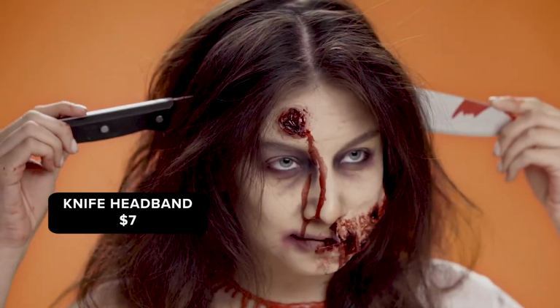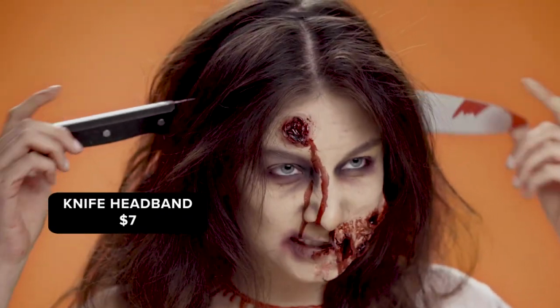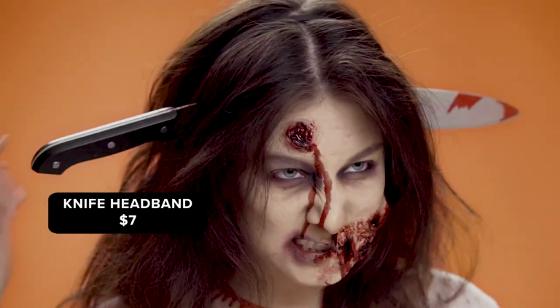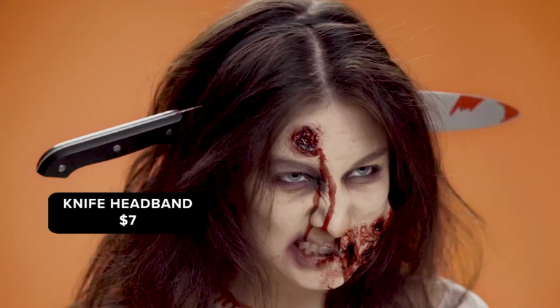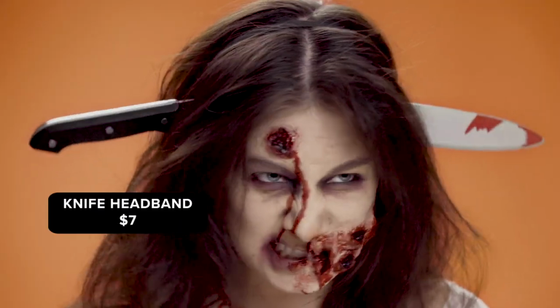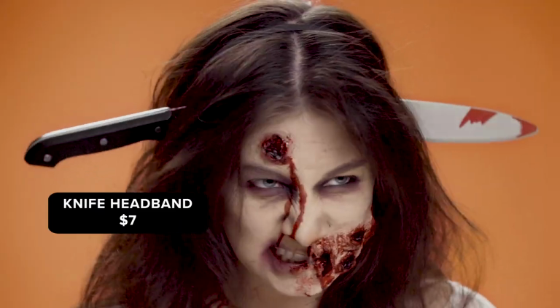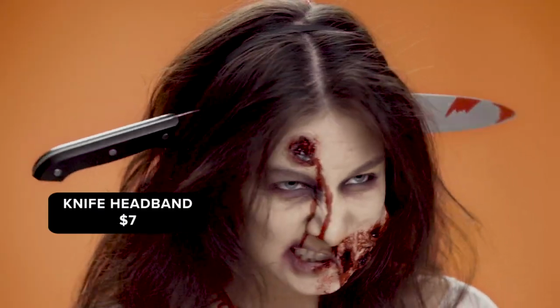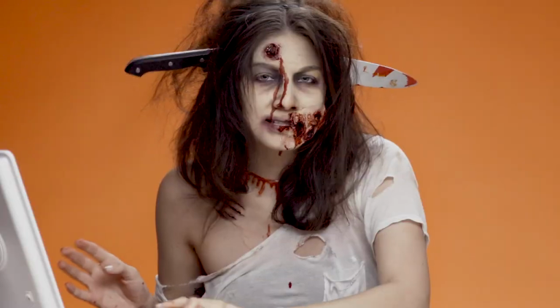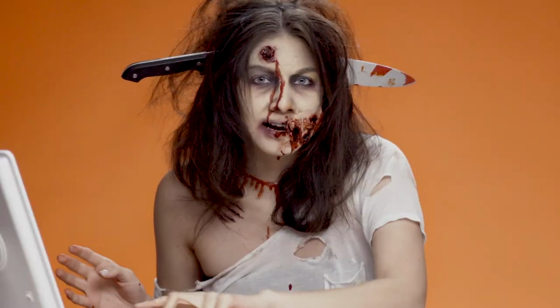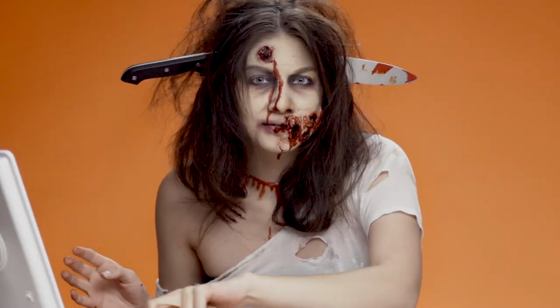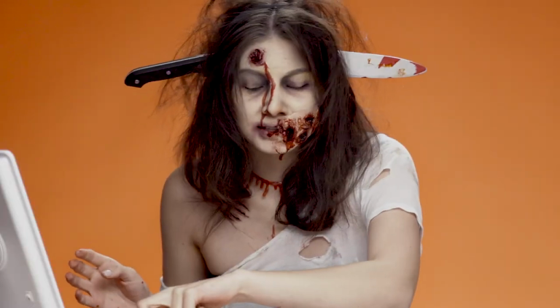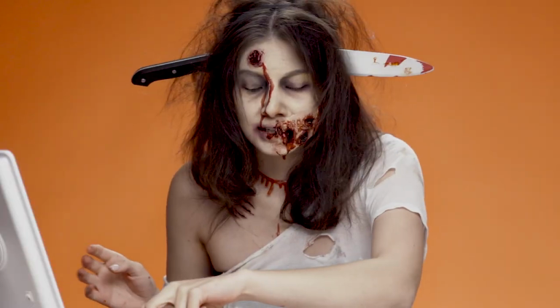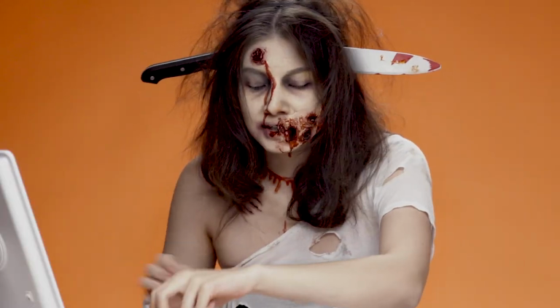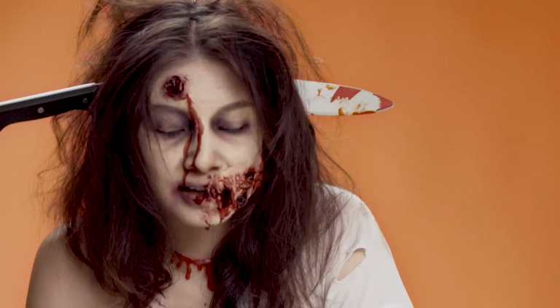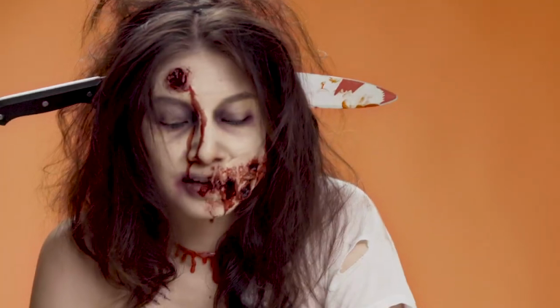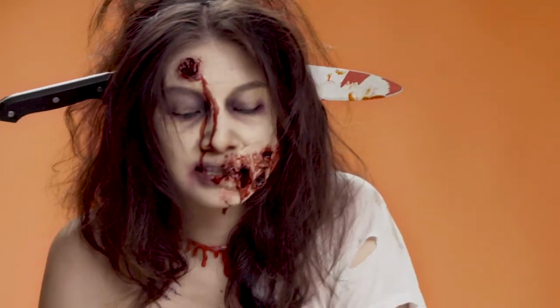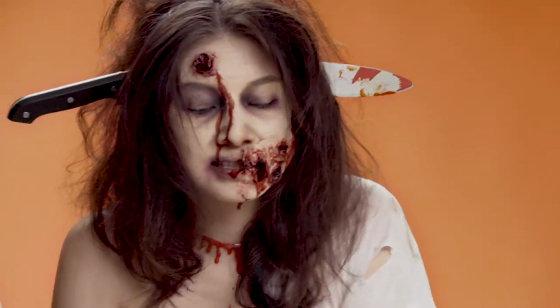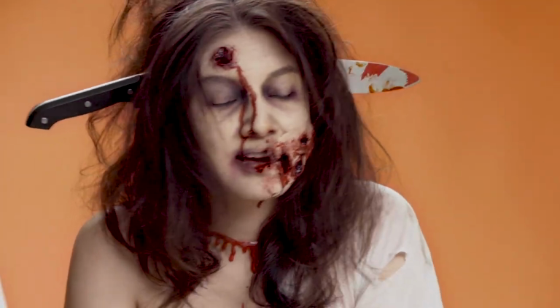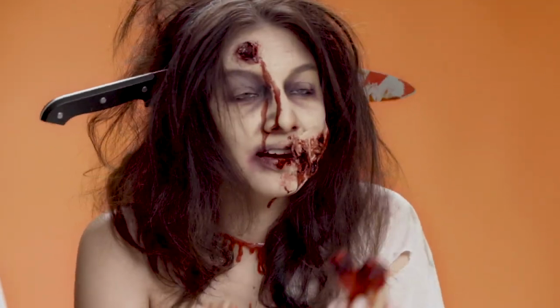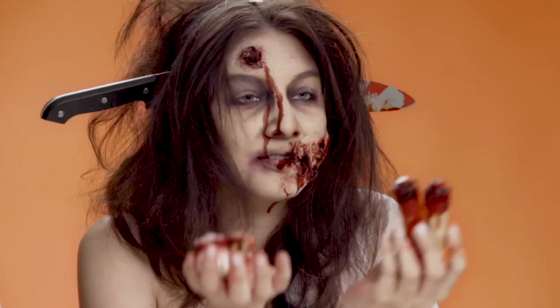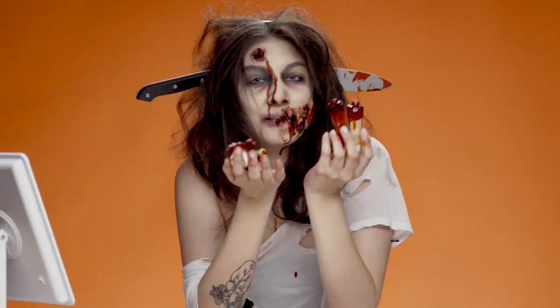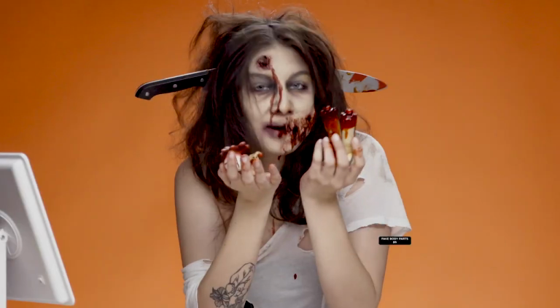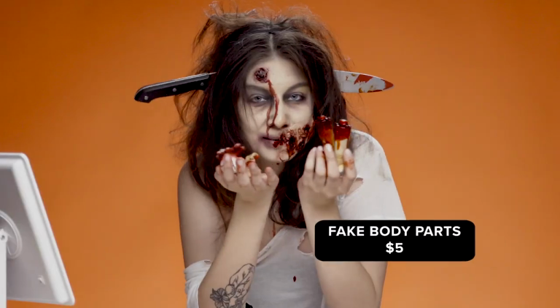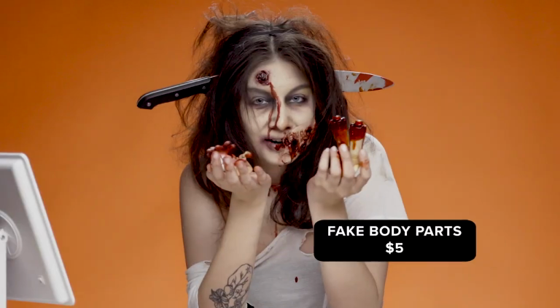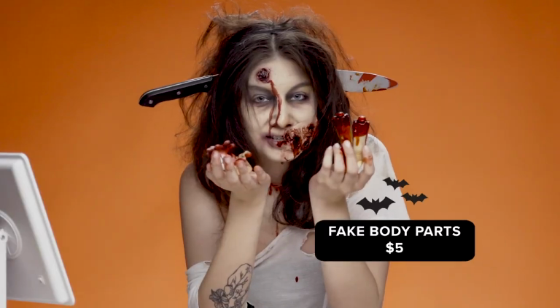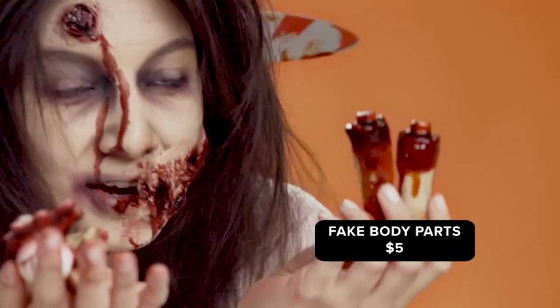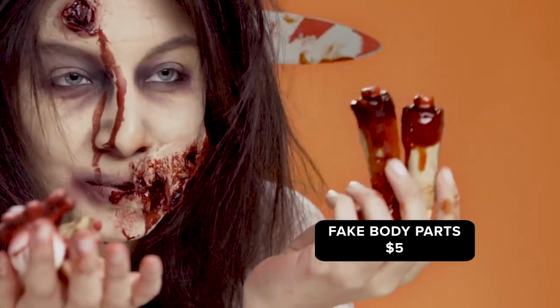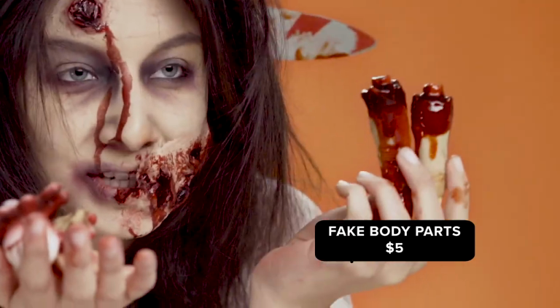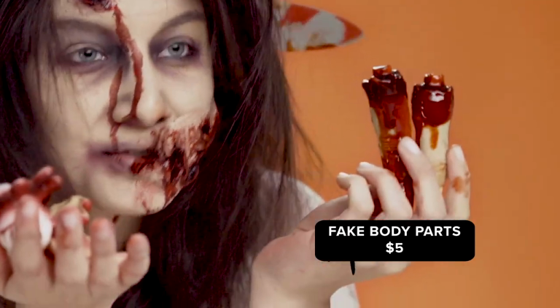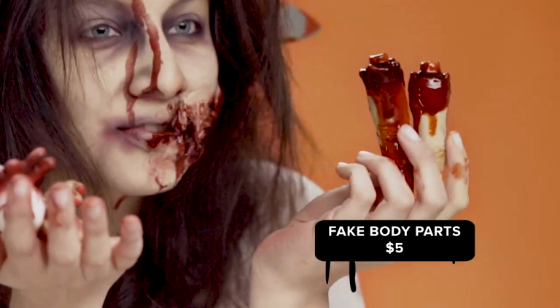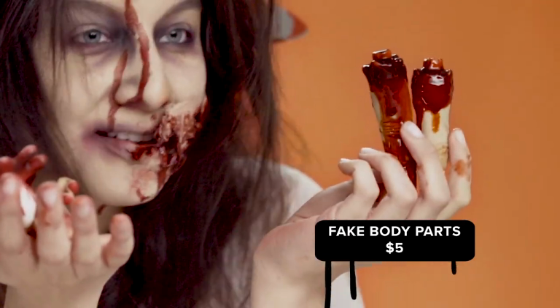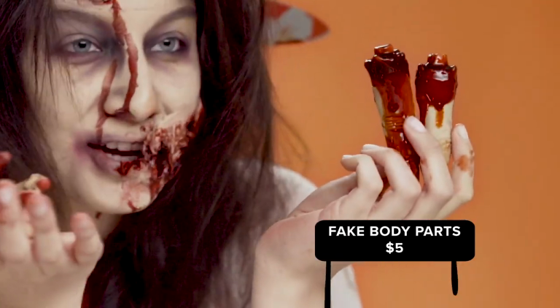And I also got a little snack for later — I got this set of body parts on Wish for $5.